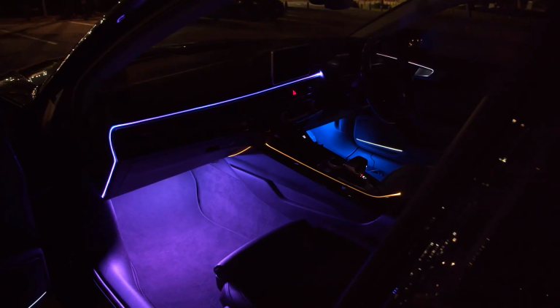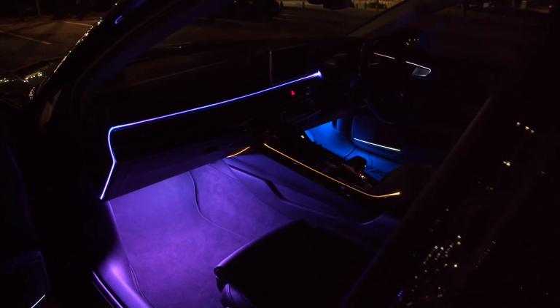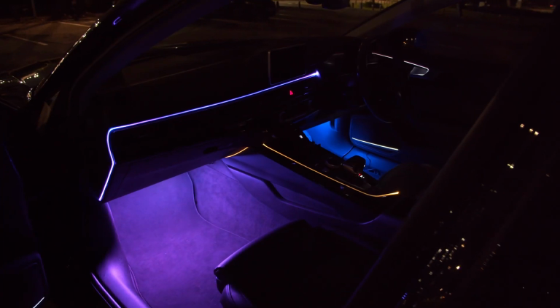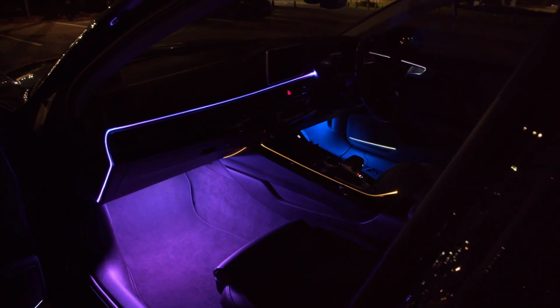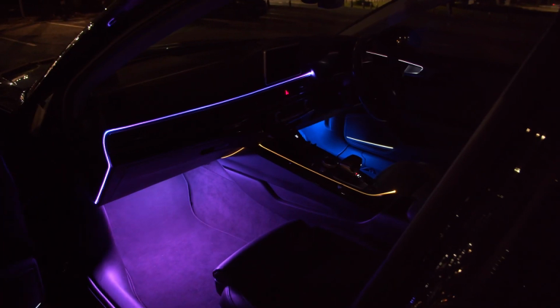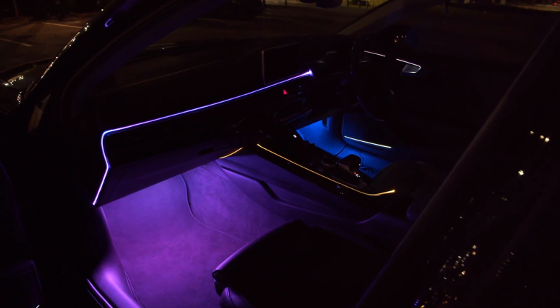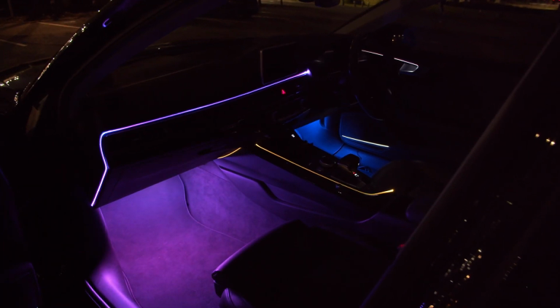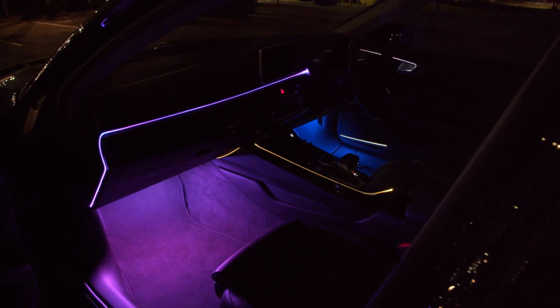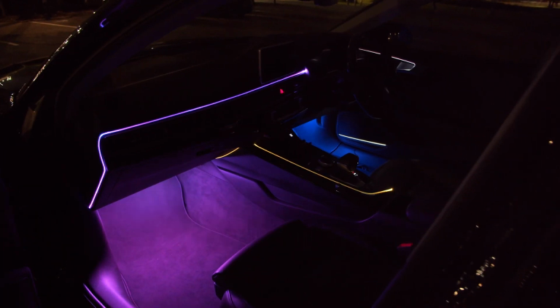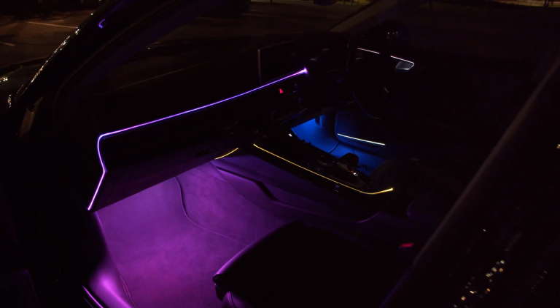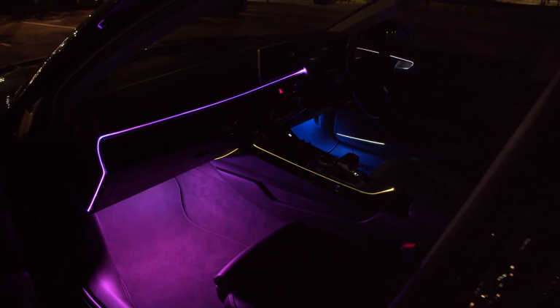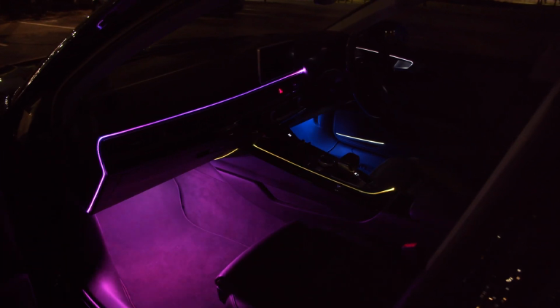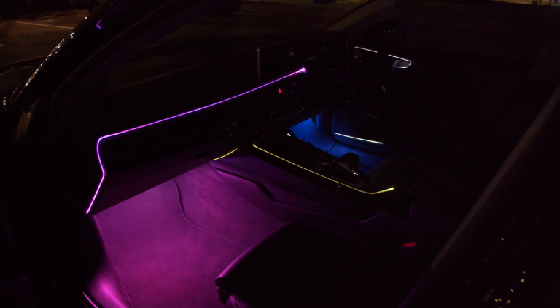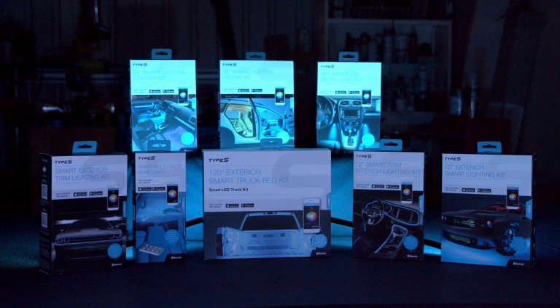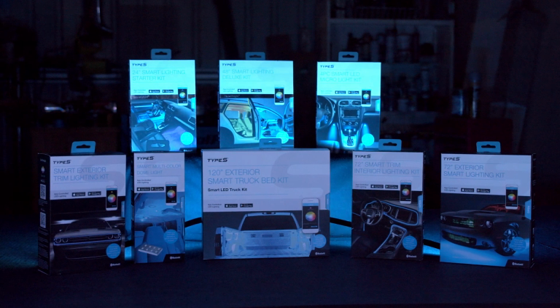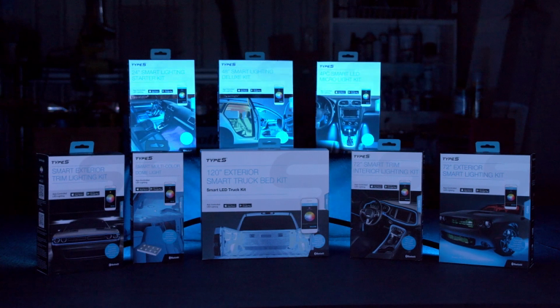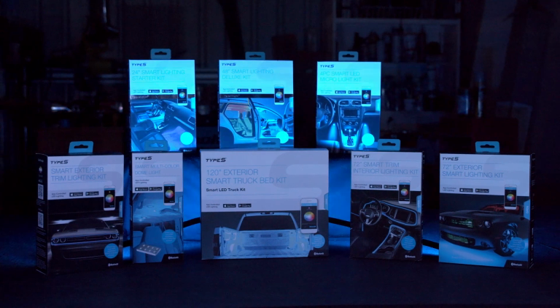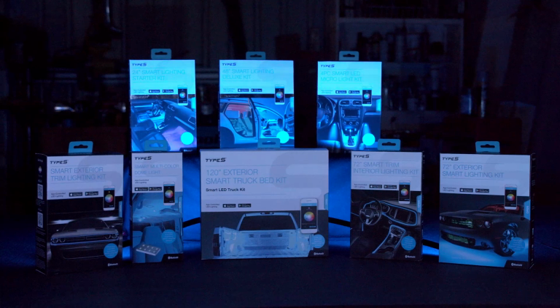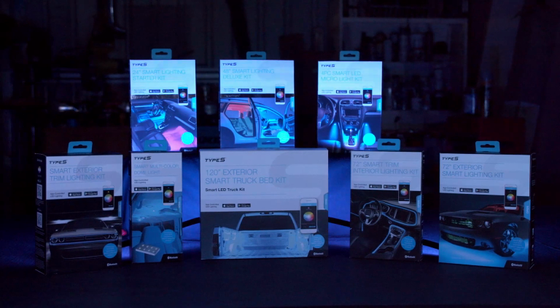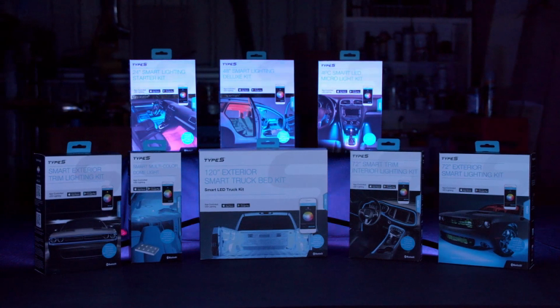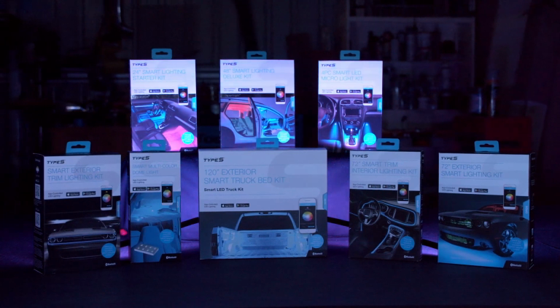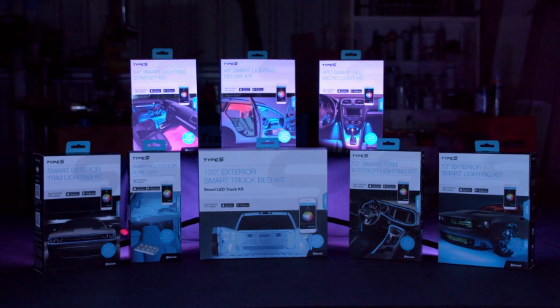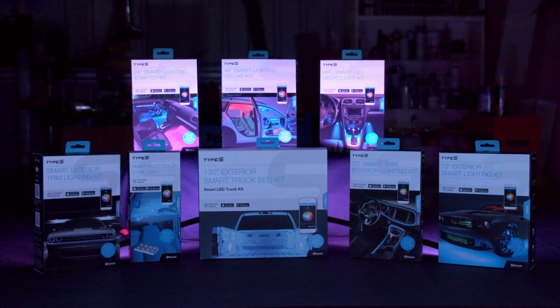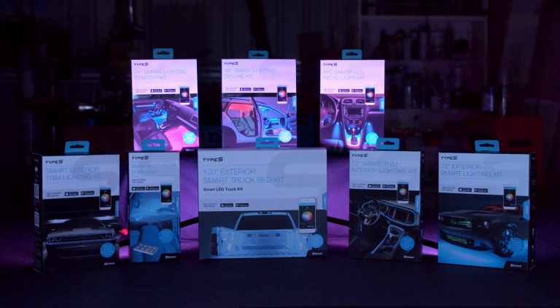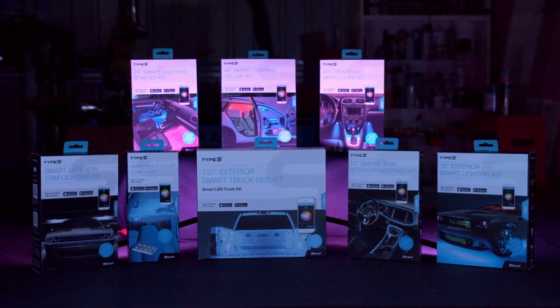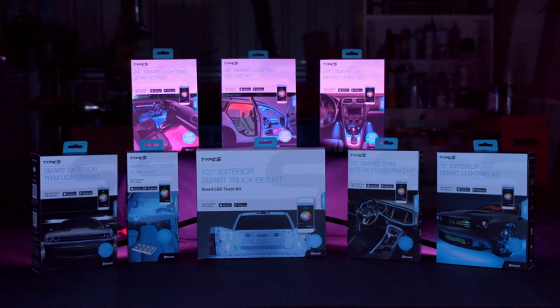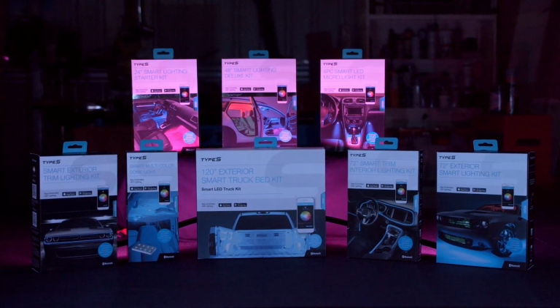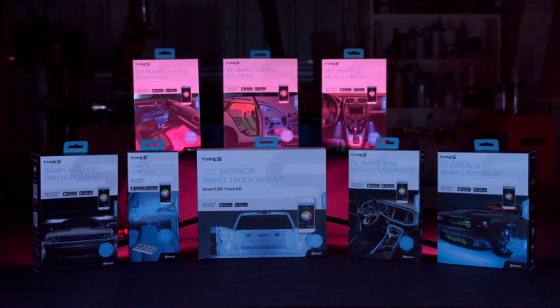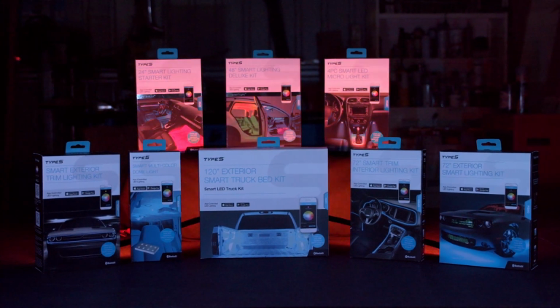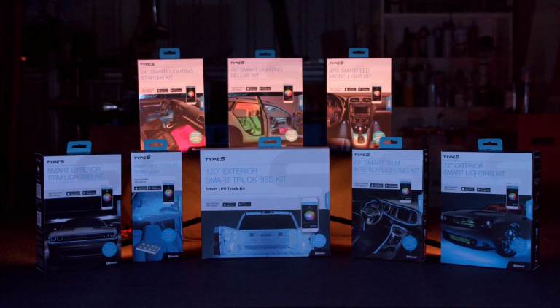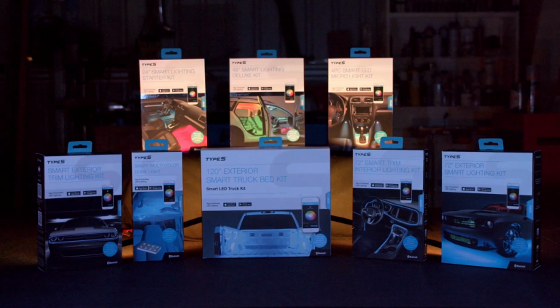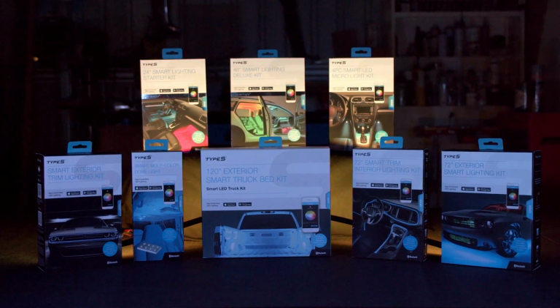Whatever your style, there's a combo to suit with the Type S Smart Light range, available at Super Cheap Auto.